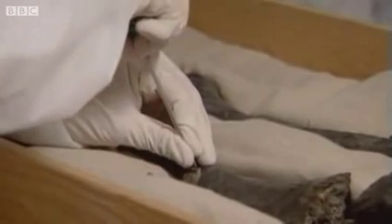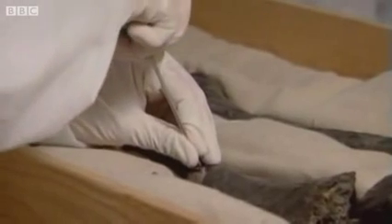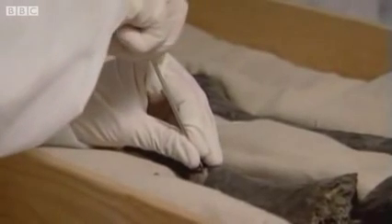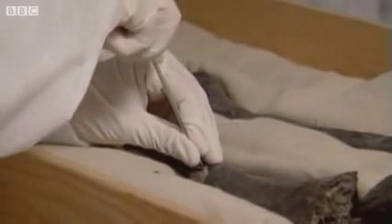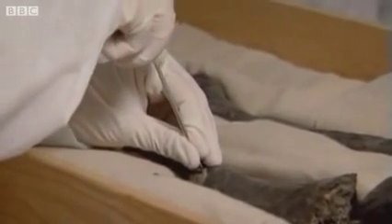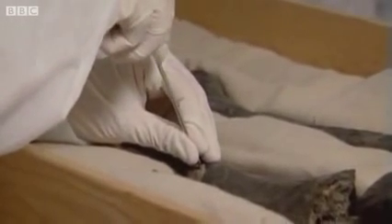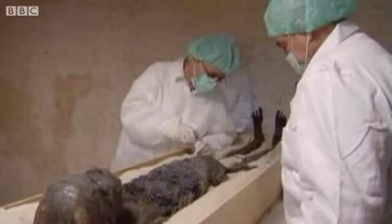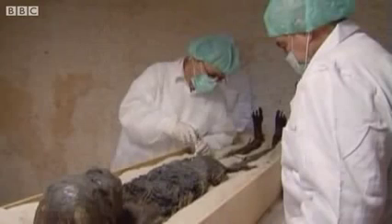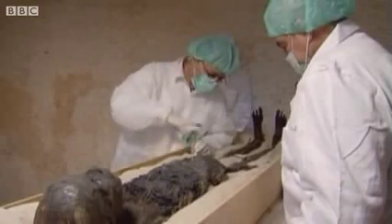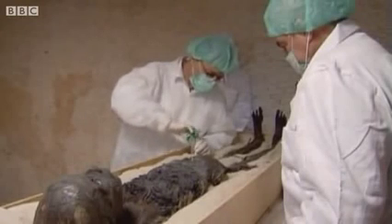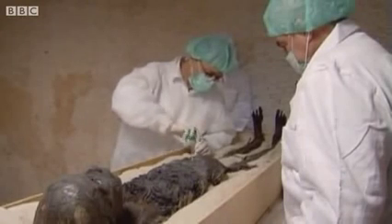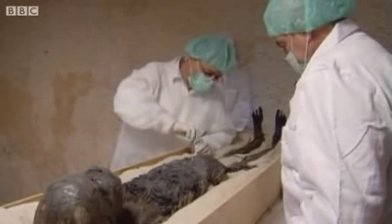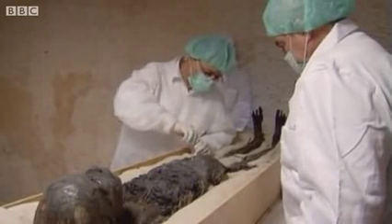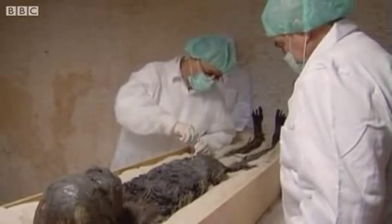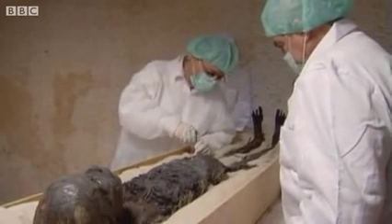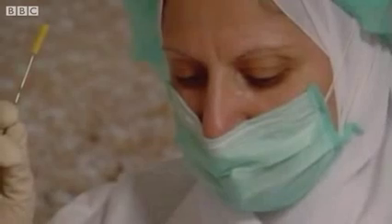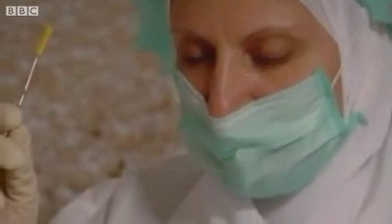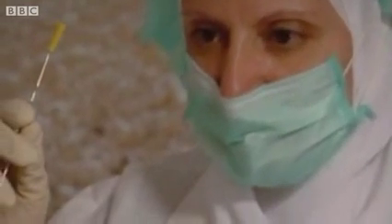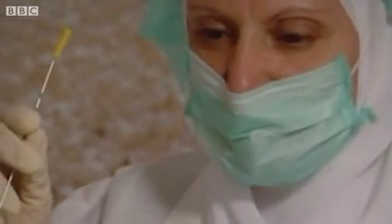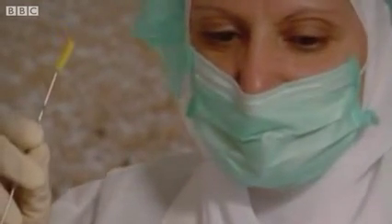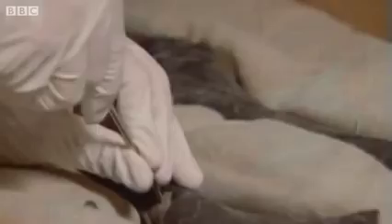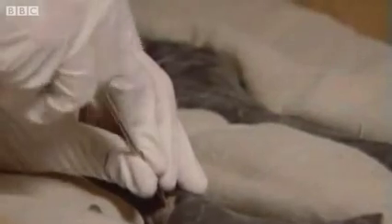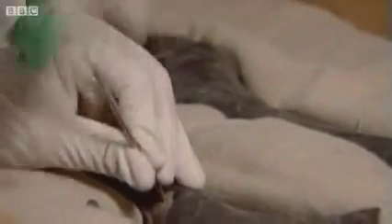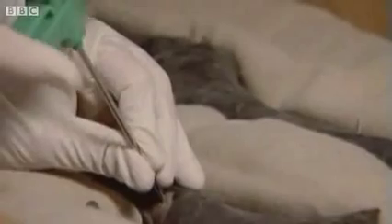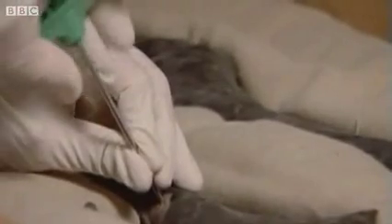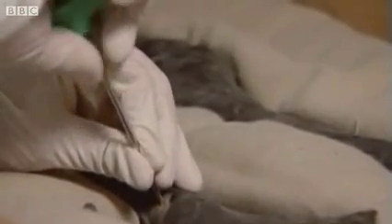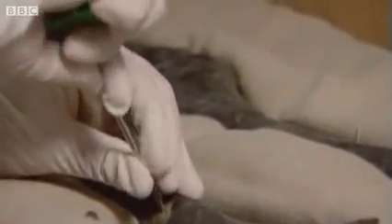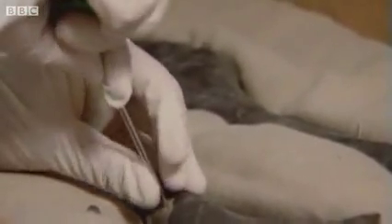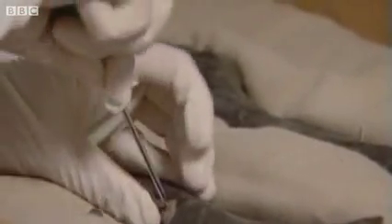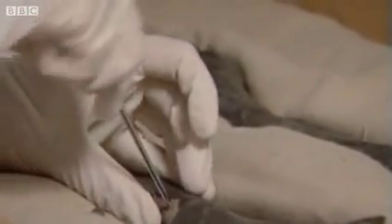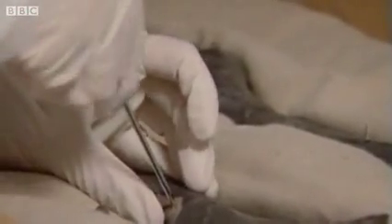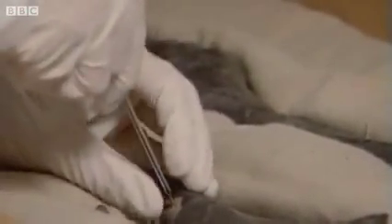They've selected a spot on one of Tut's leg bones. There could be DNA in the marrow.